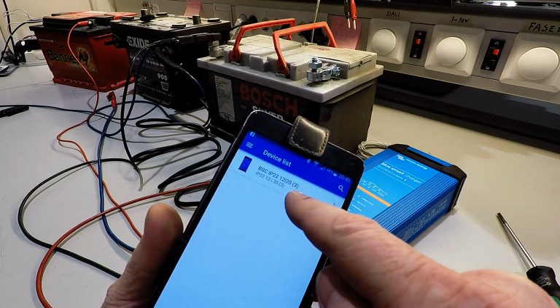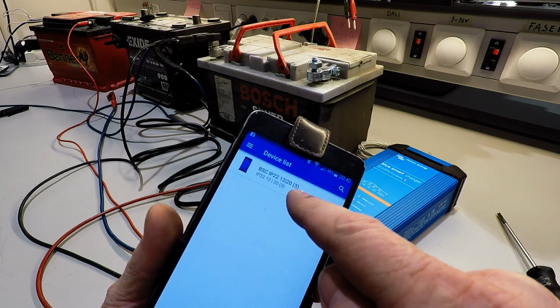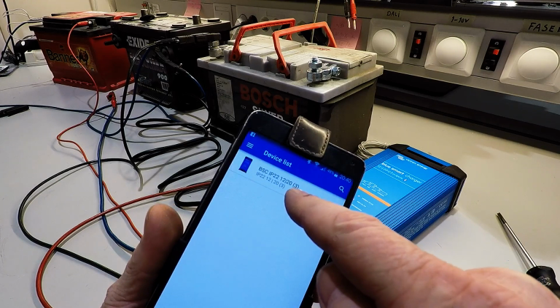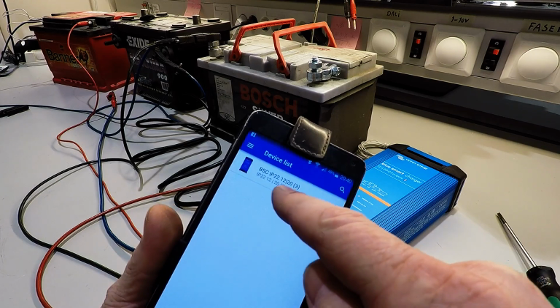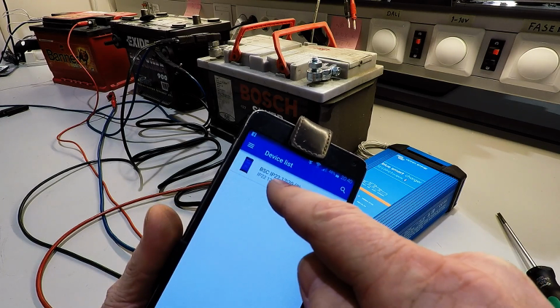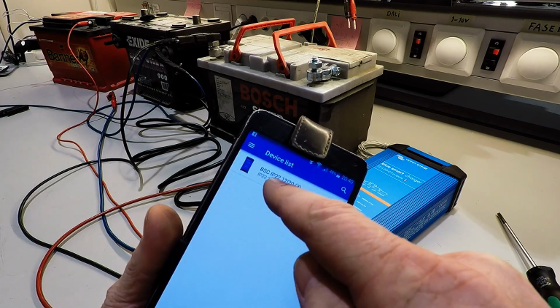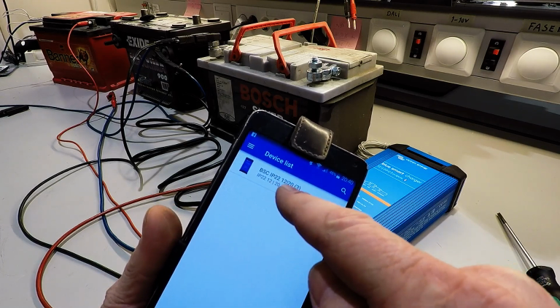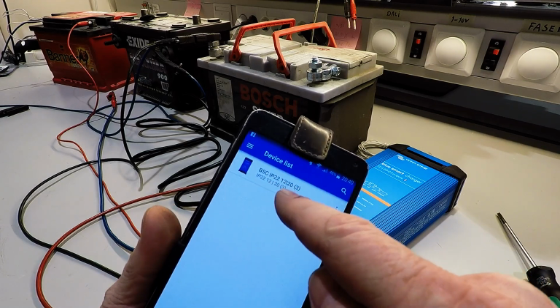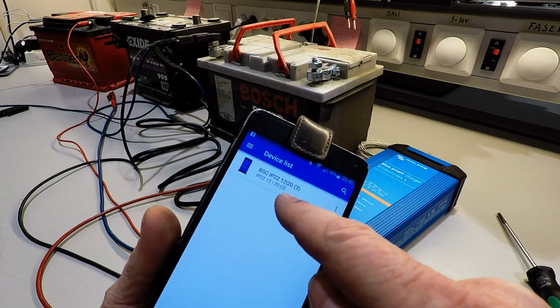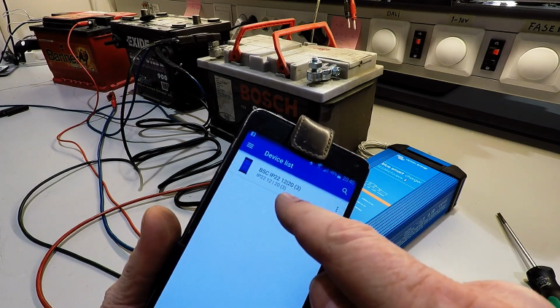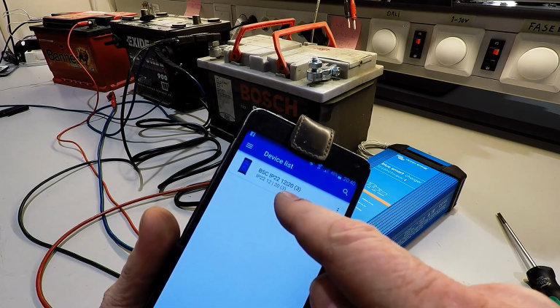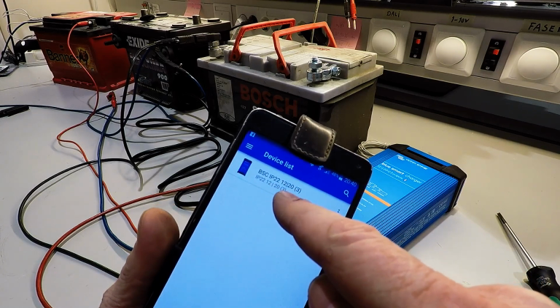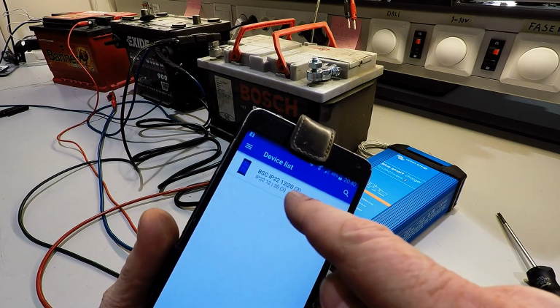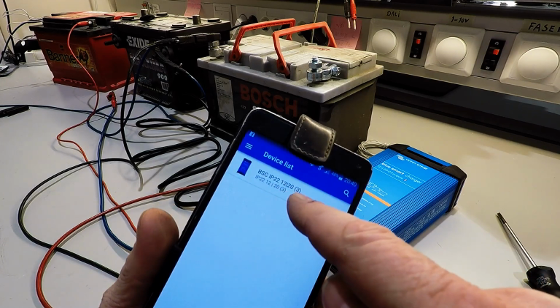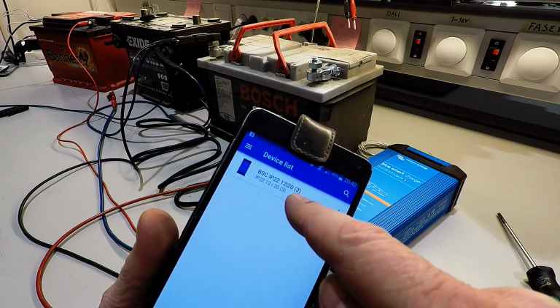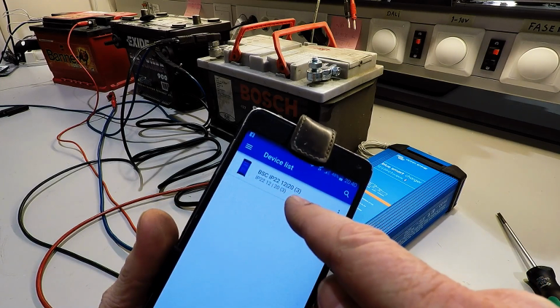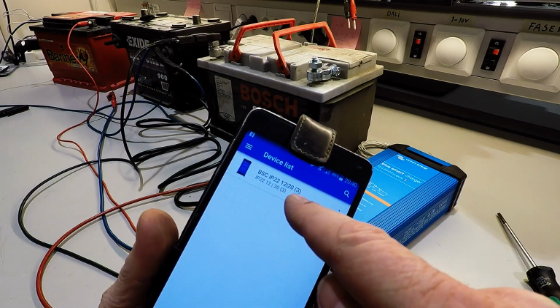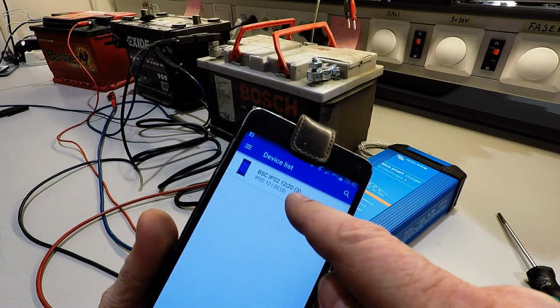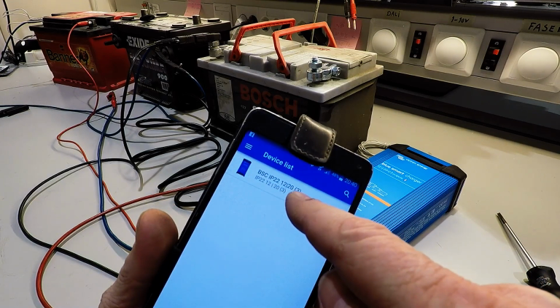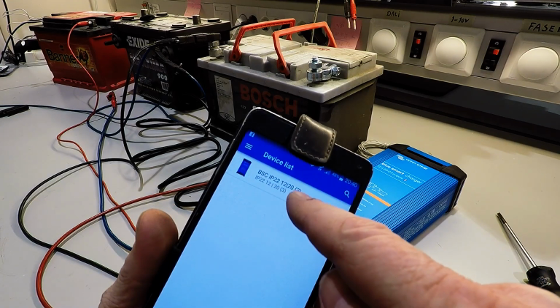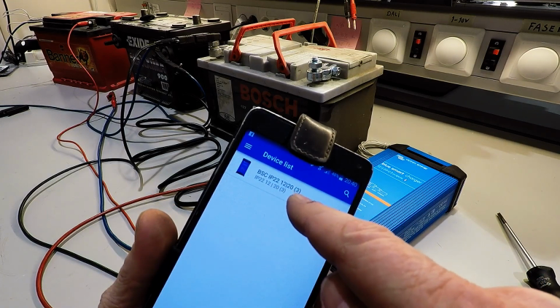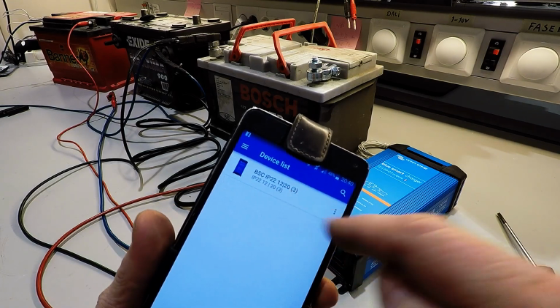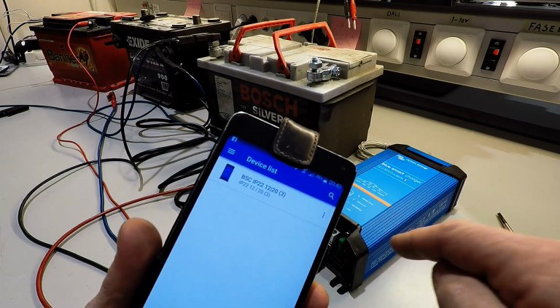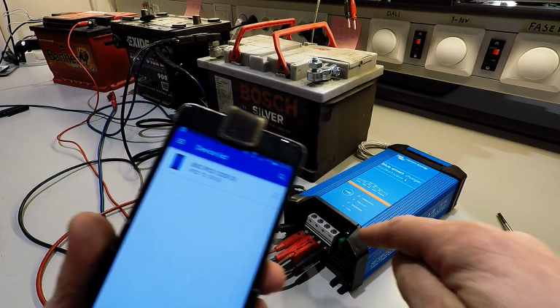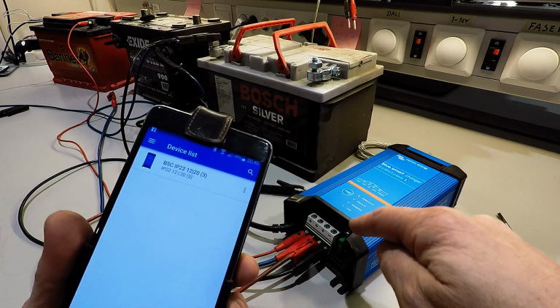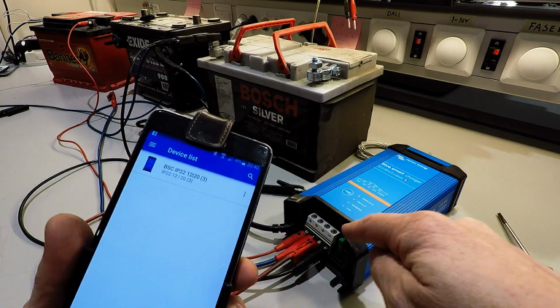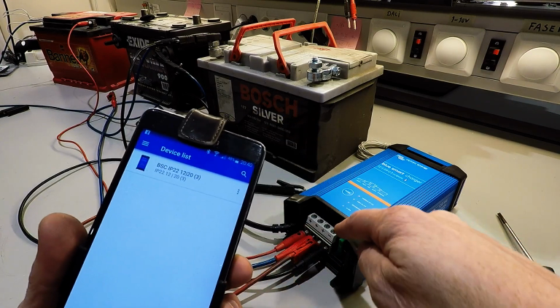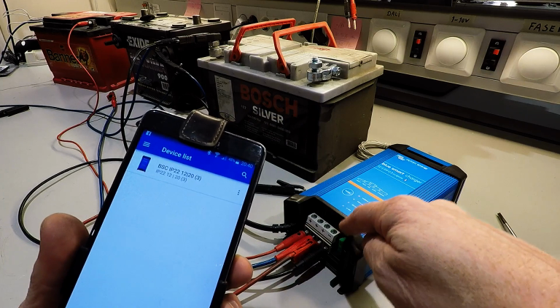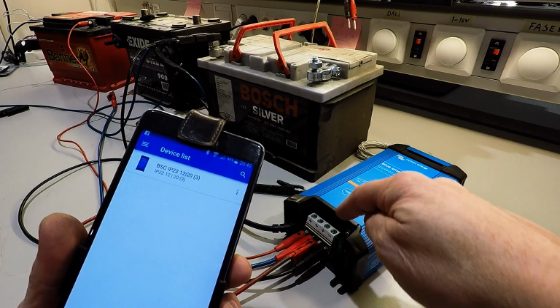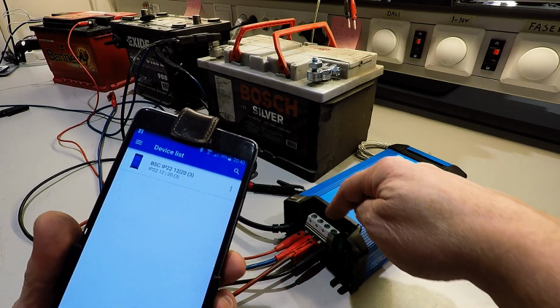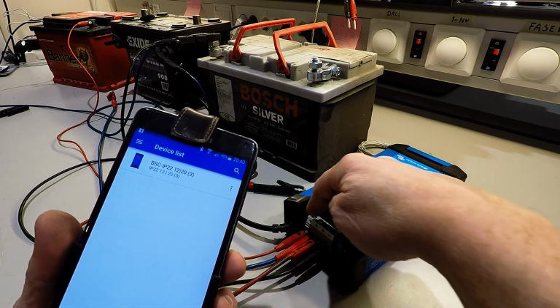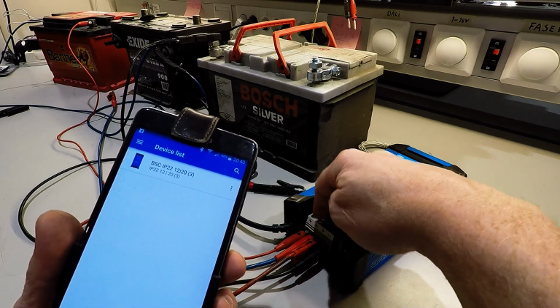The app shows 12 volt, 20 amps, and three outputs, like we see on this.